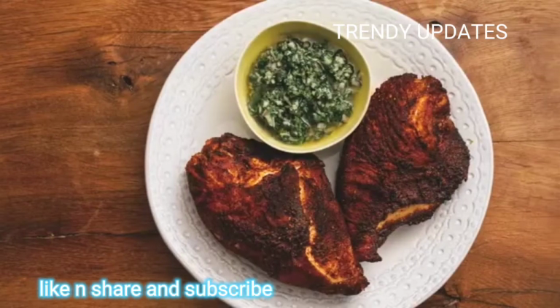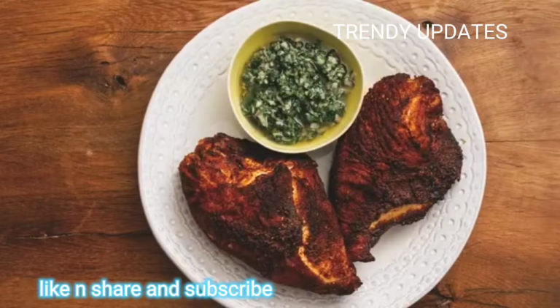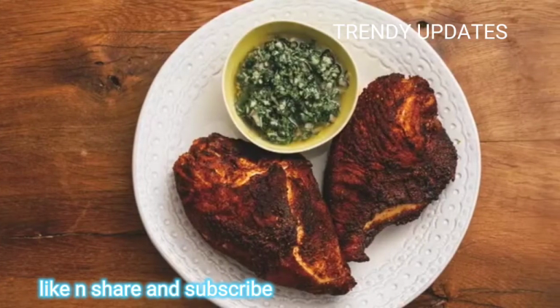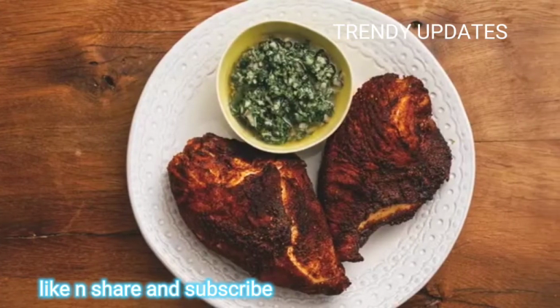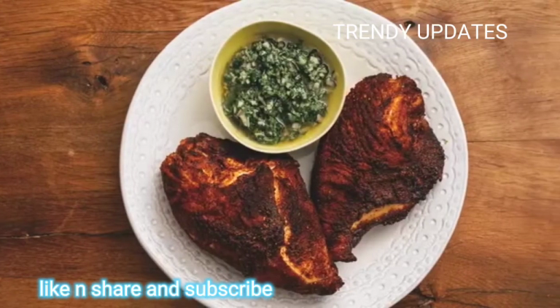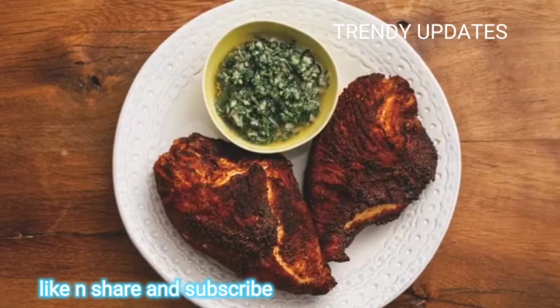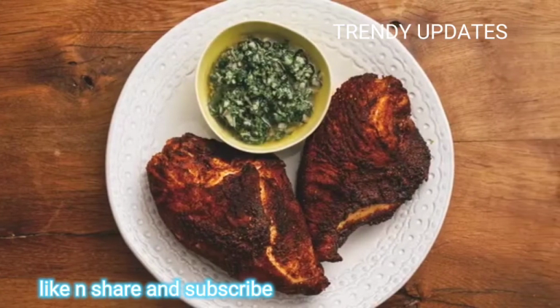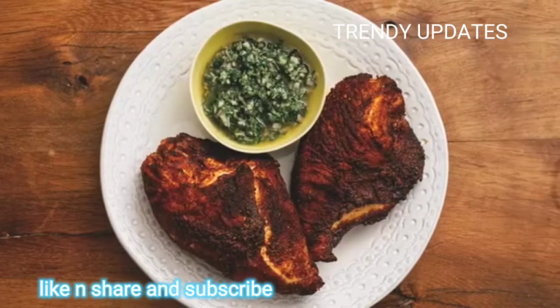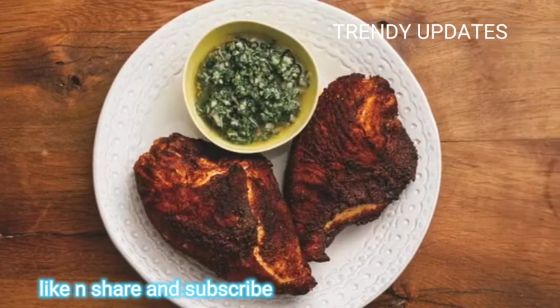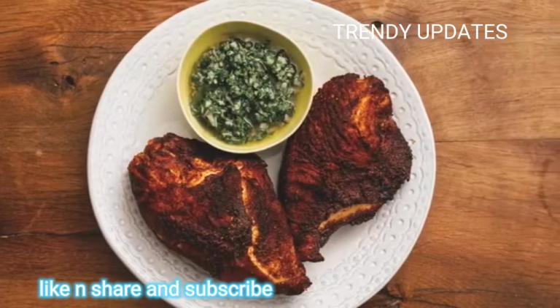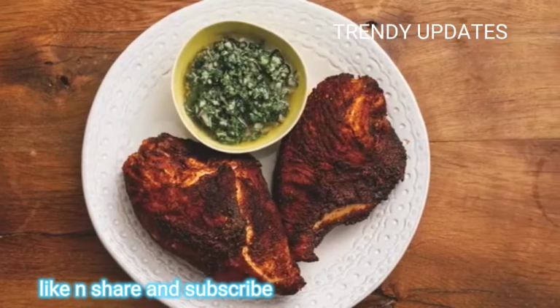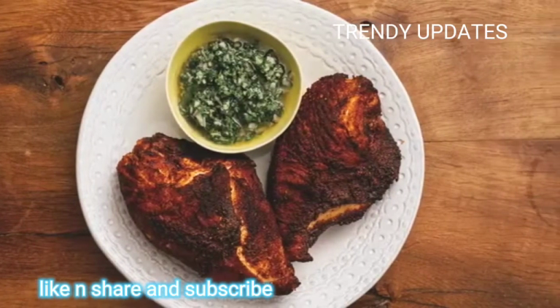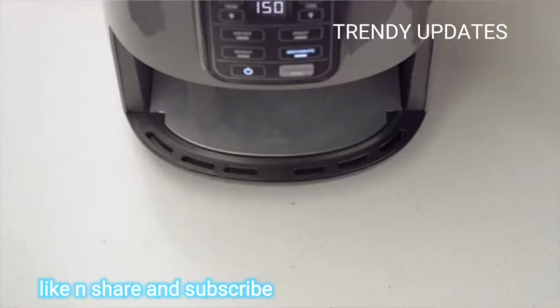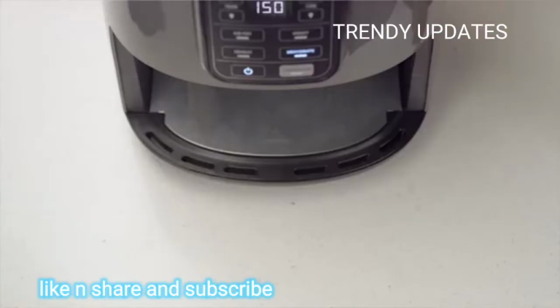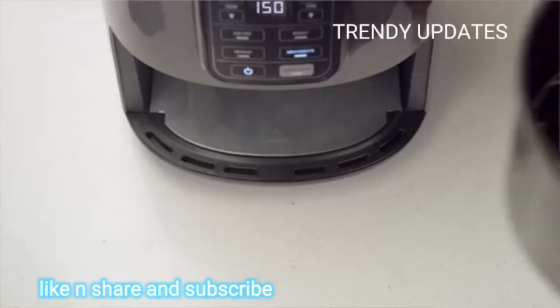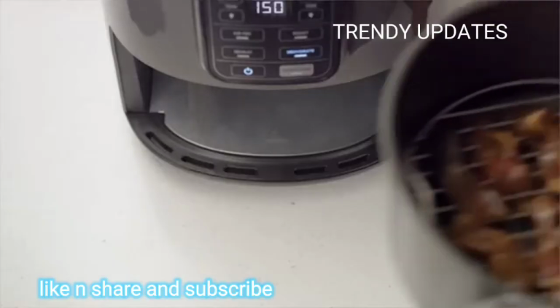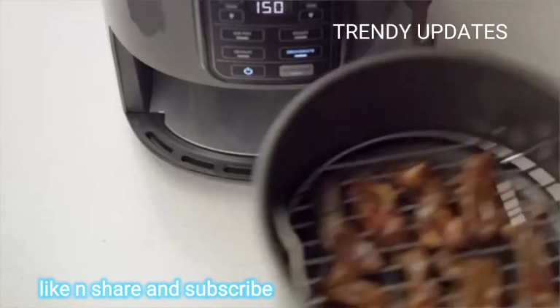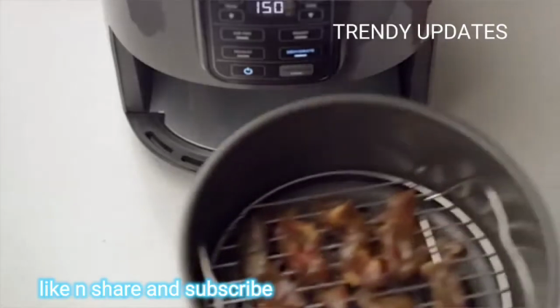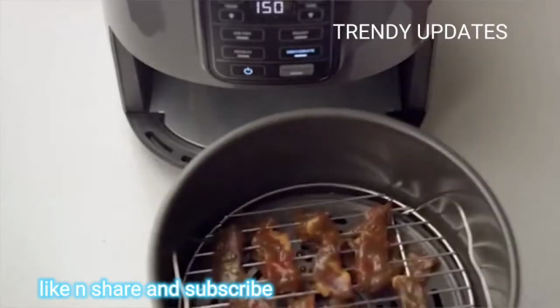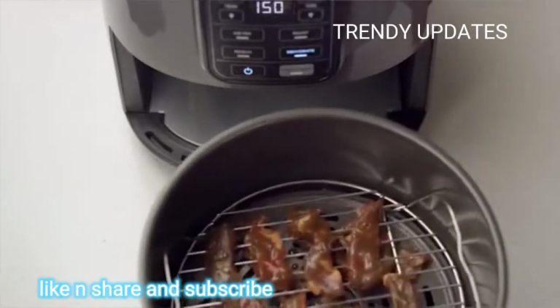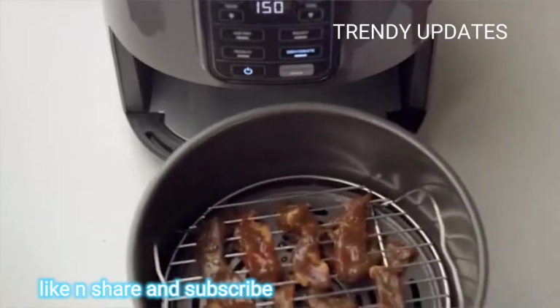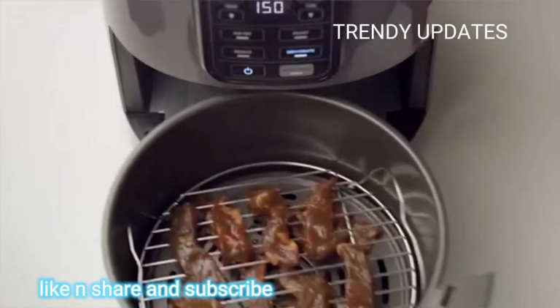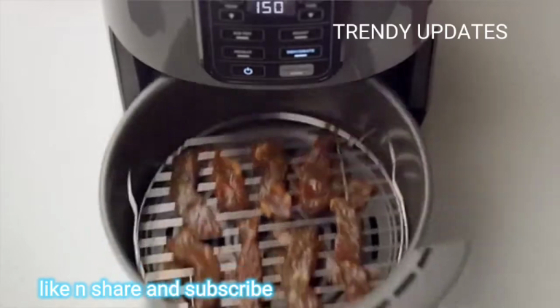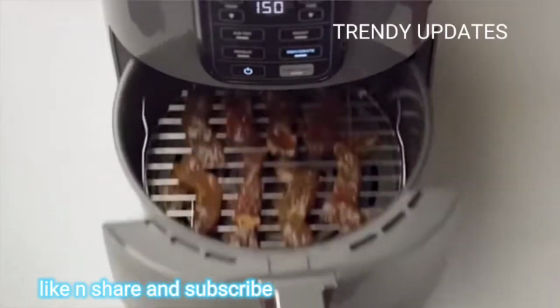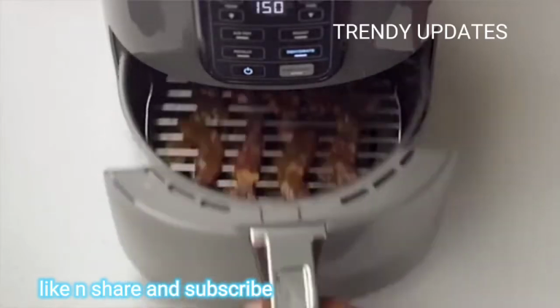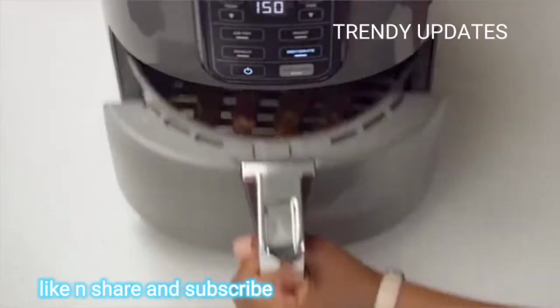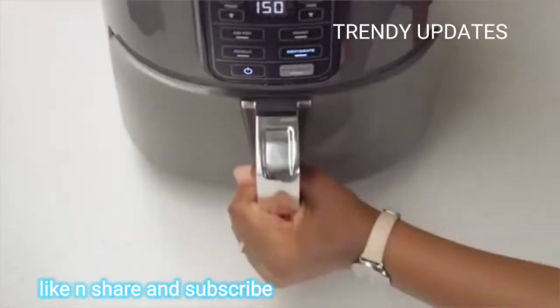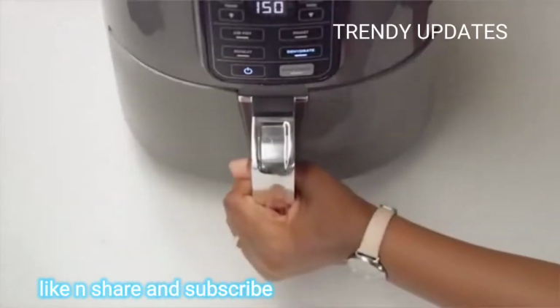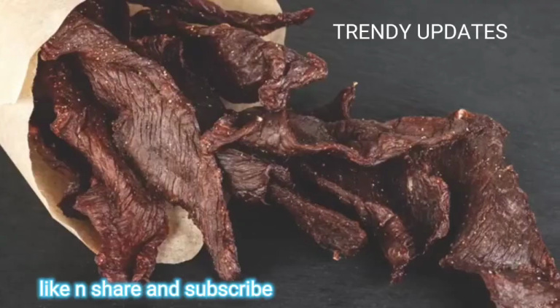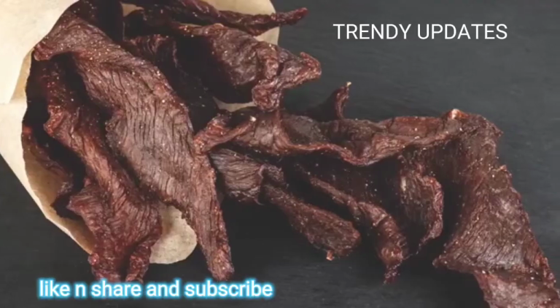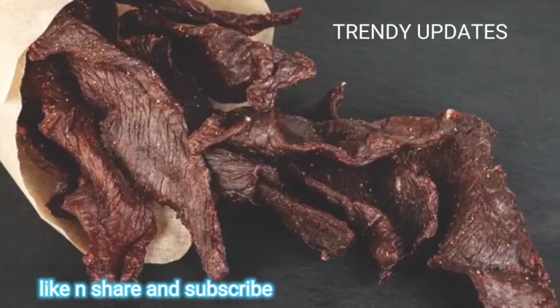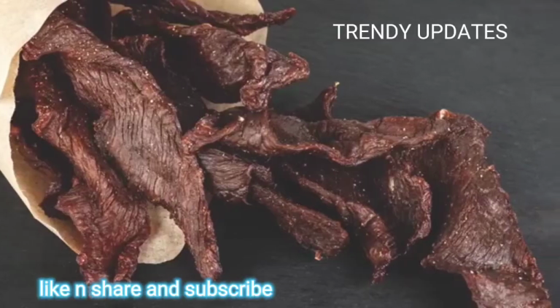The wide temperature range gives you the ability to roast, bake, air fry, reheat, or dehydrate.